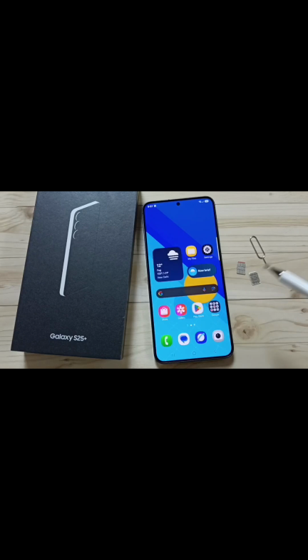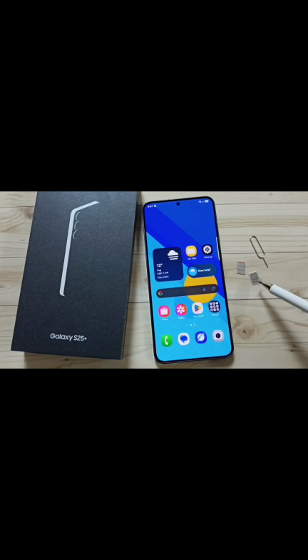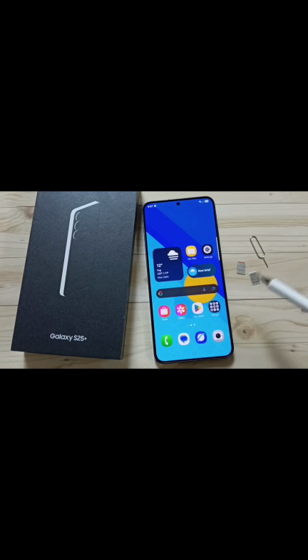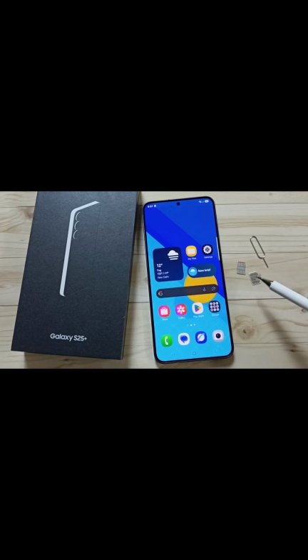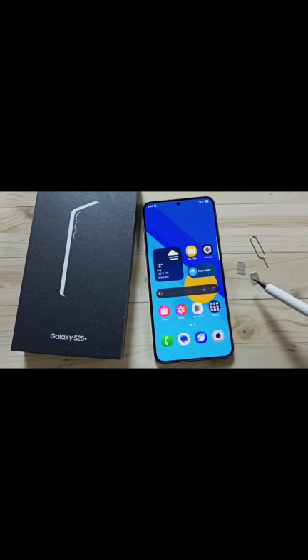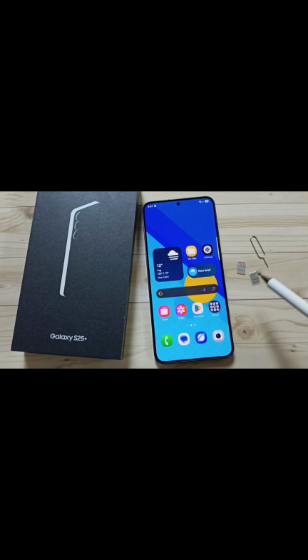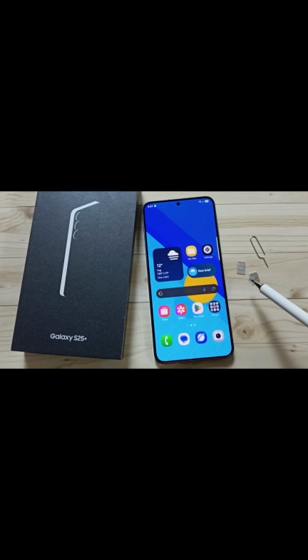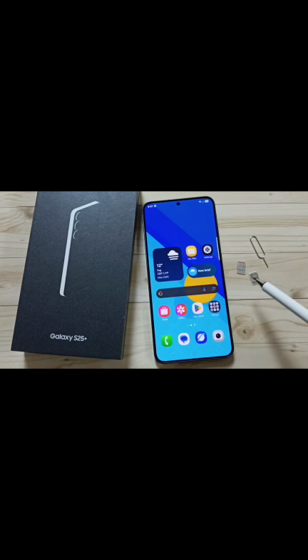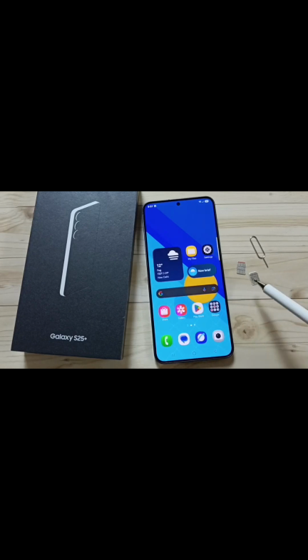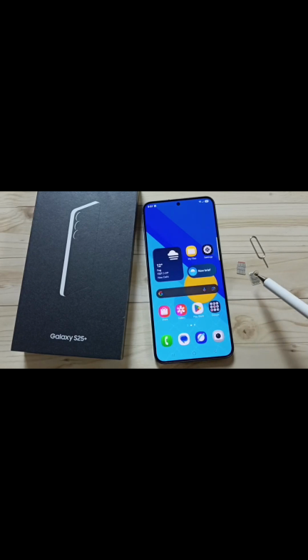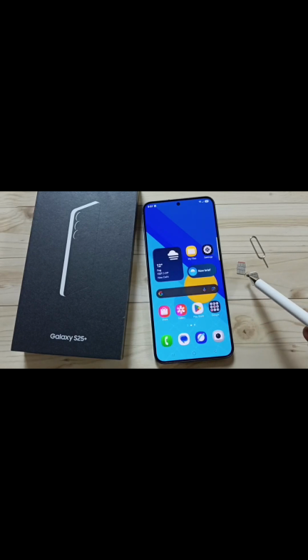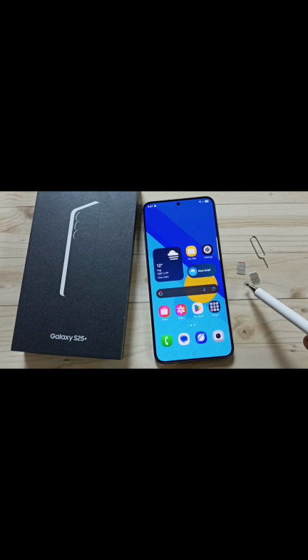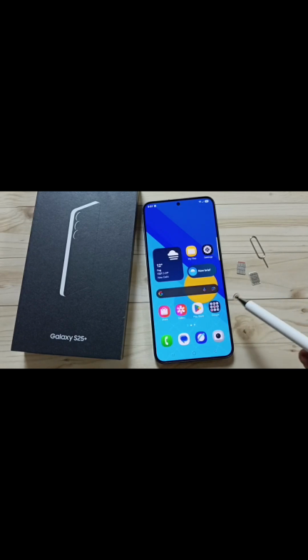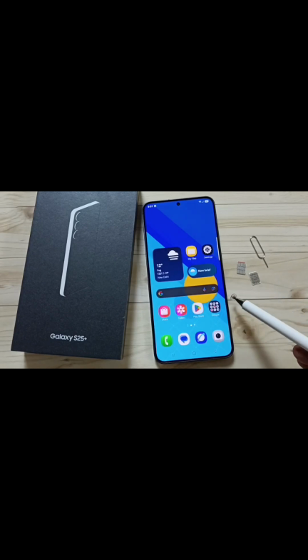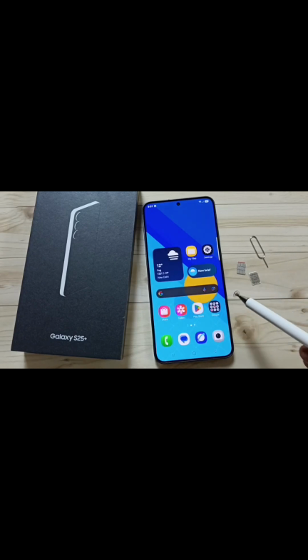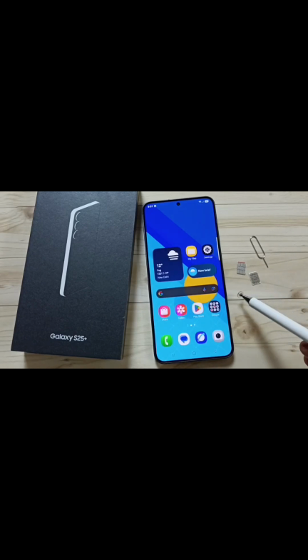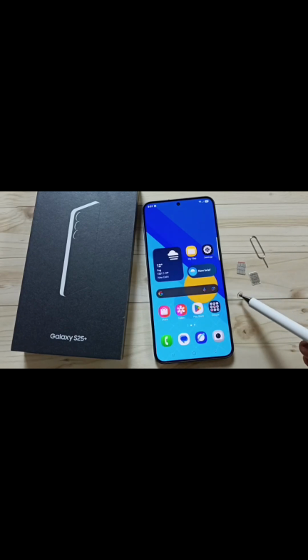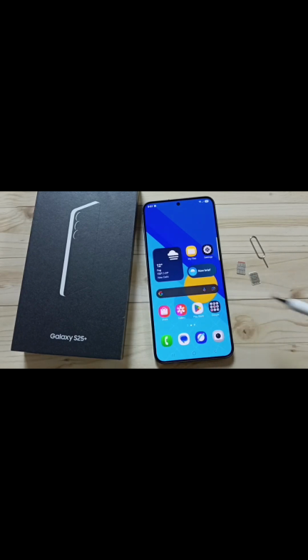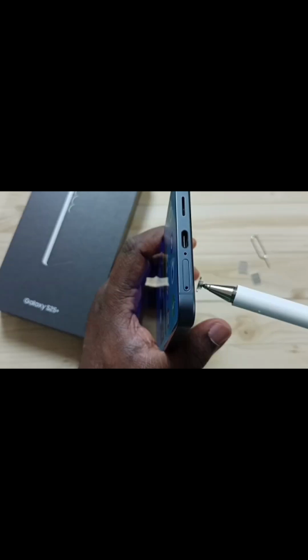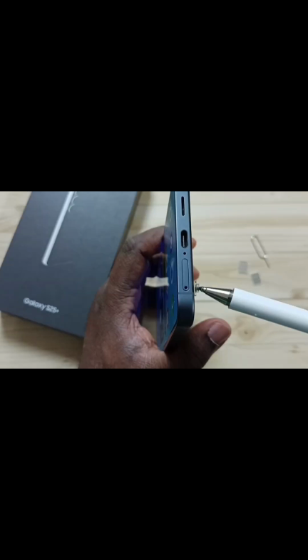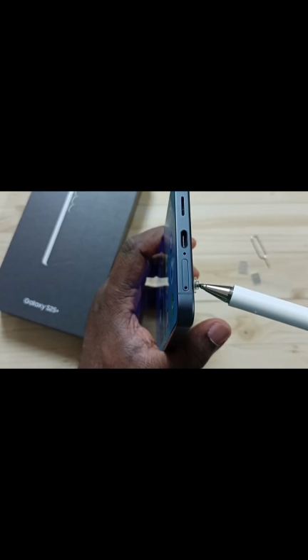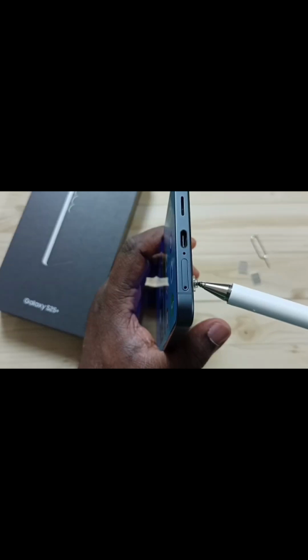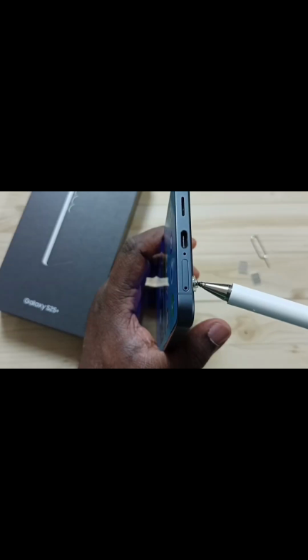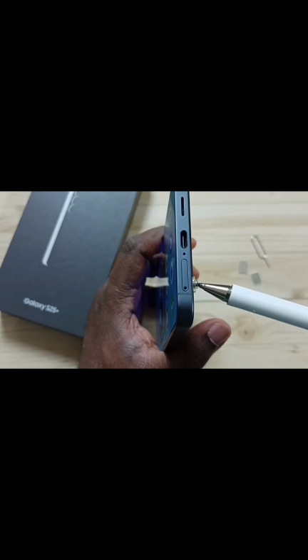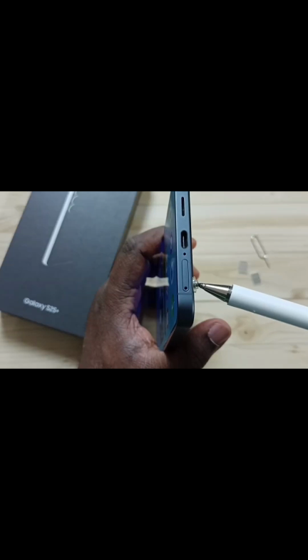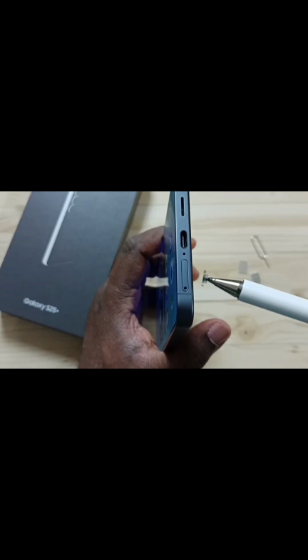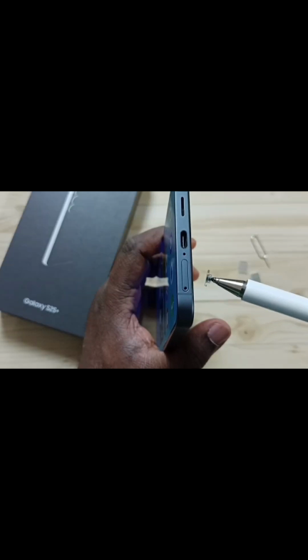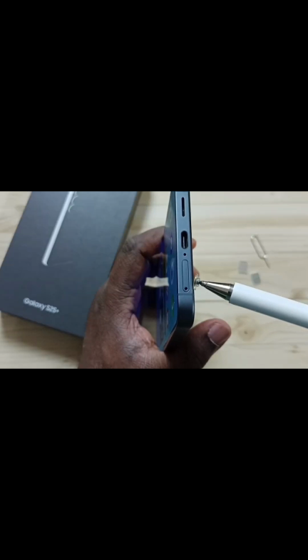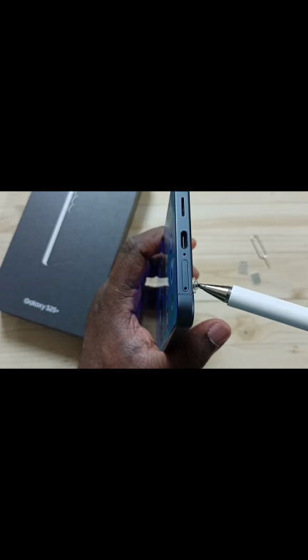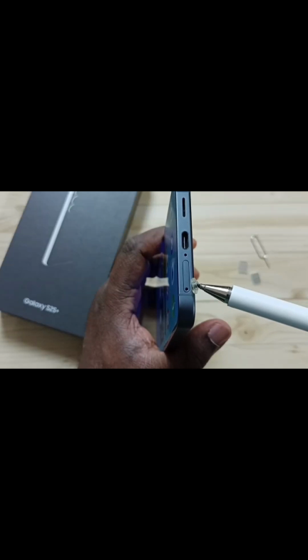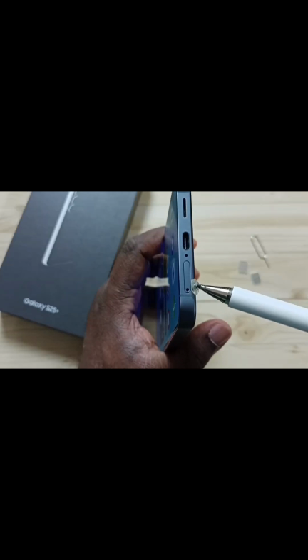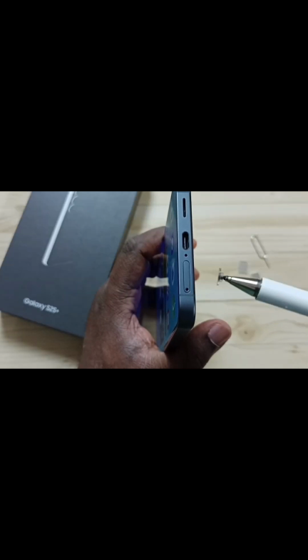Hi friends, this video shows how to insert two sim cards into Samsung Galaxy S25. Here we can see the sim card tray. We have to remove this sim card tray.